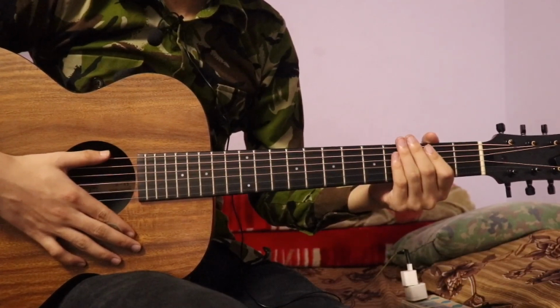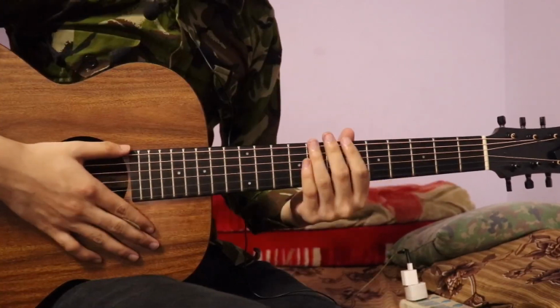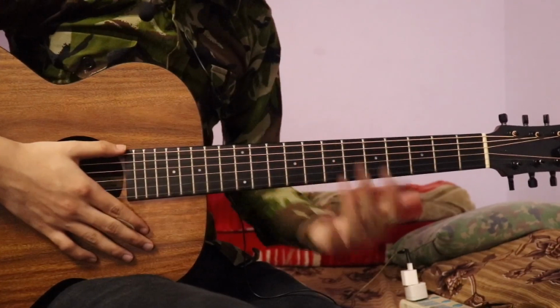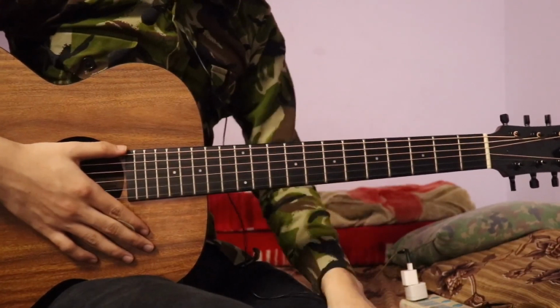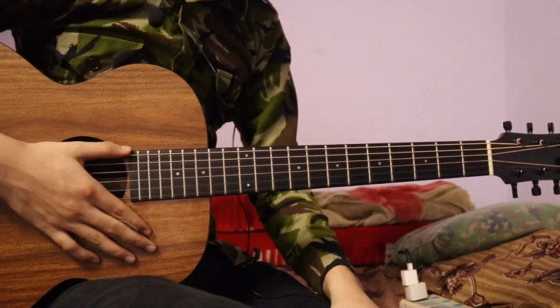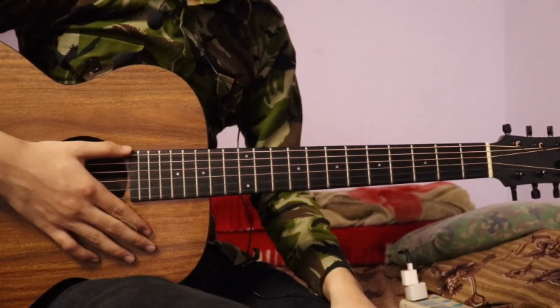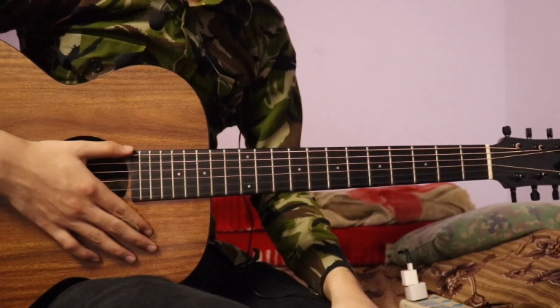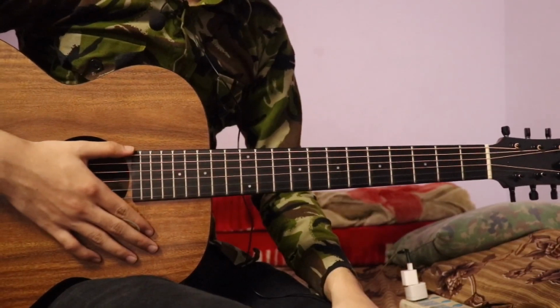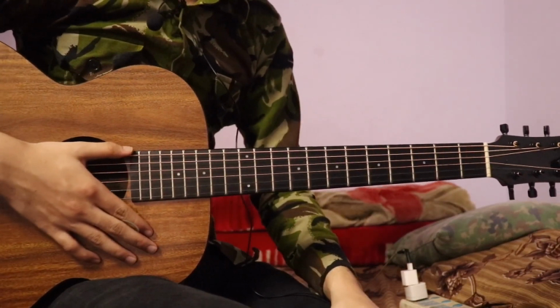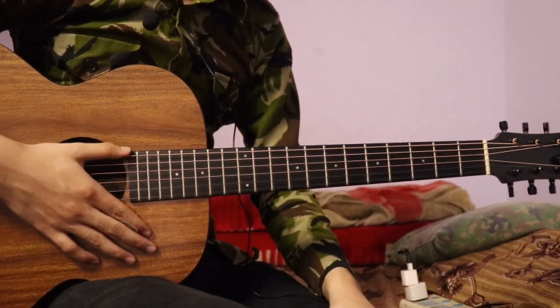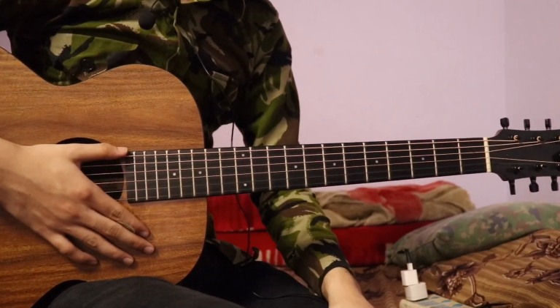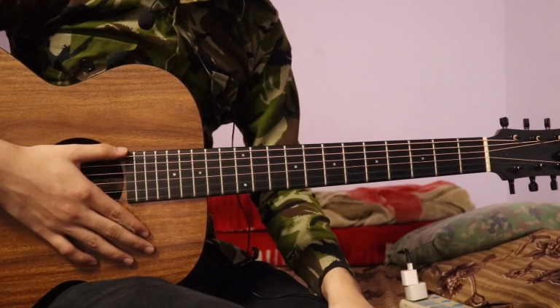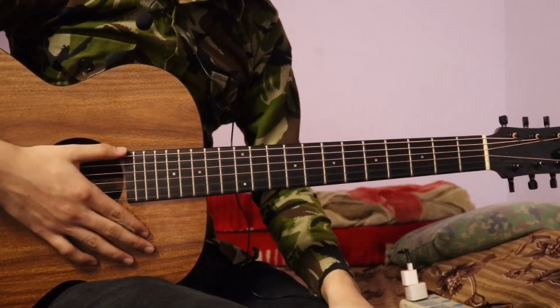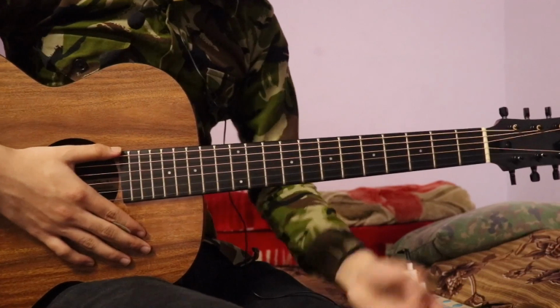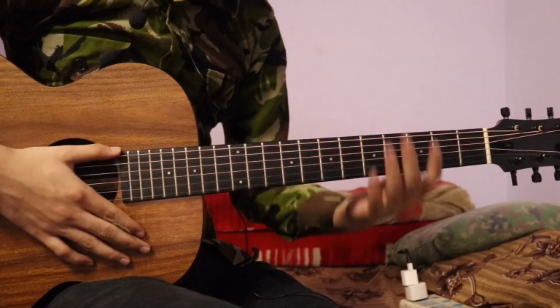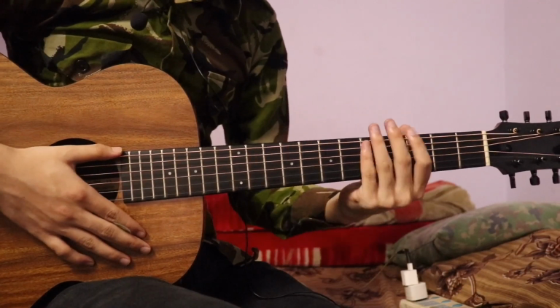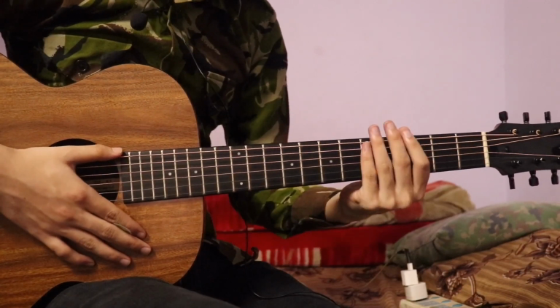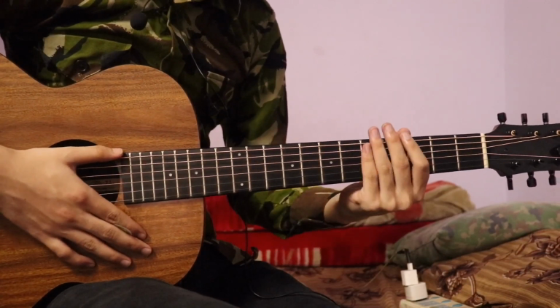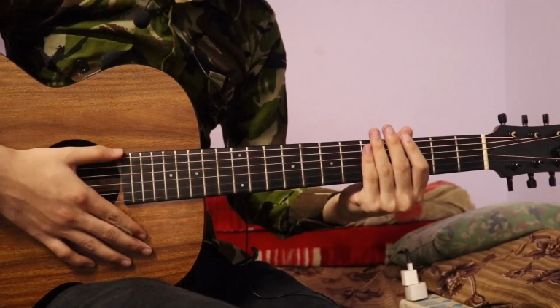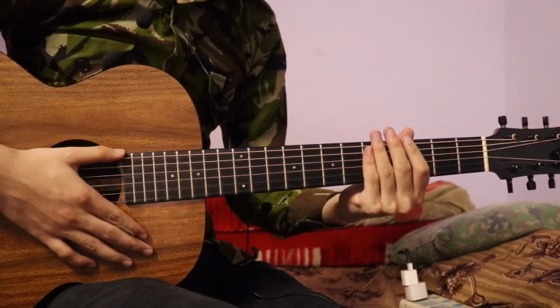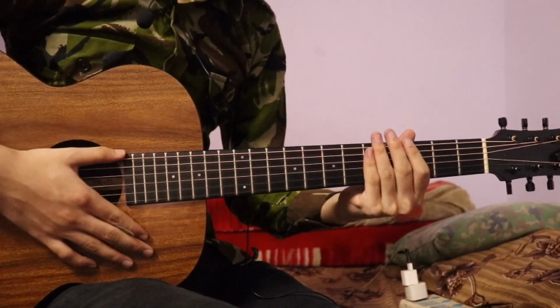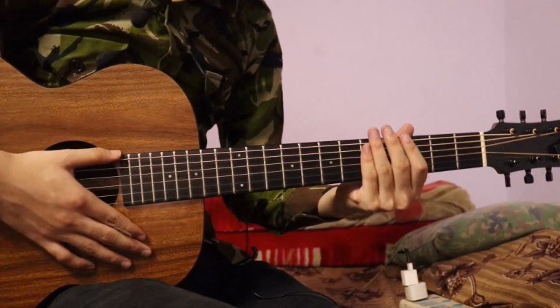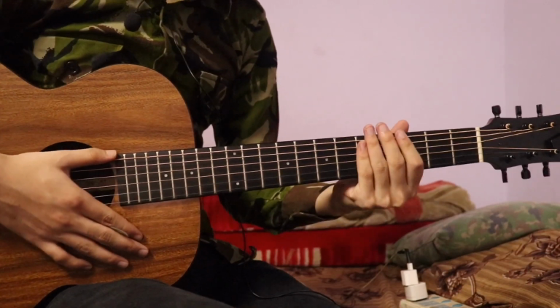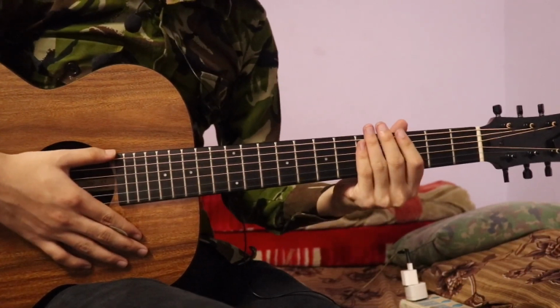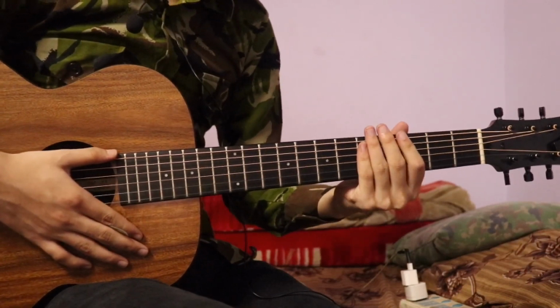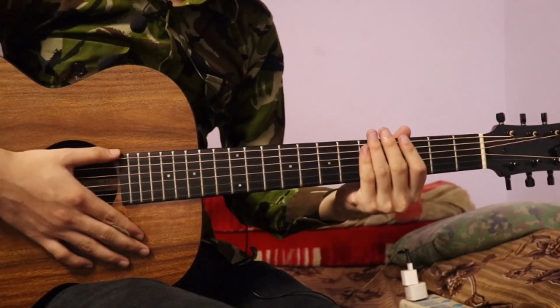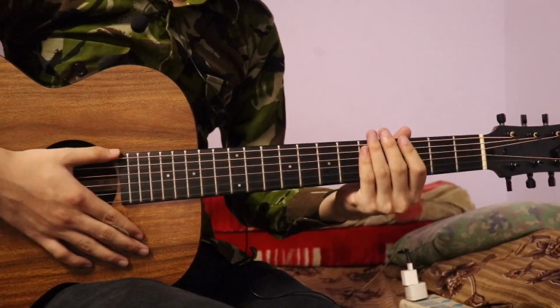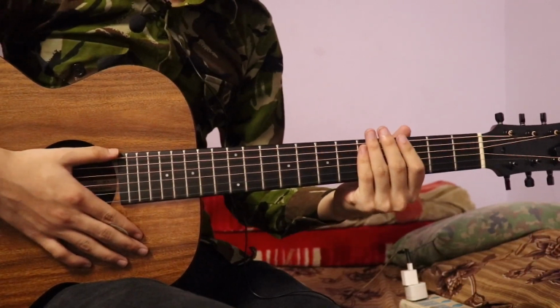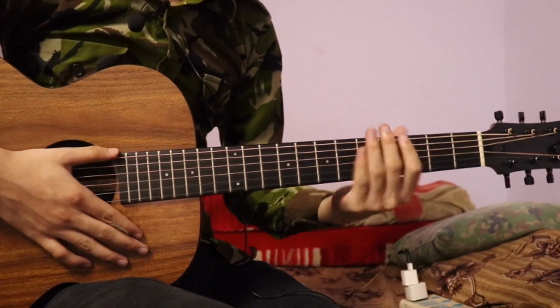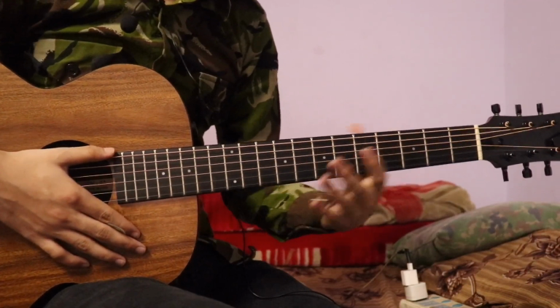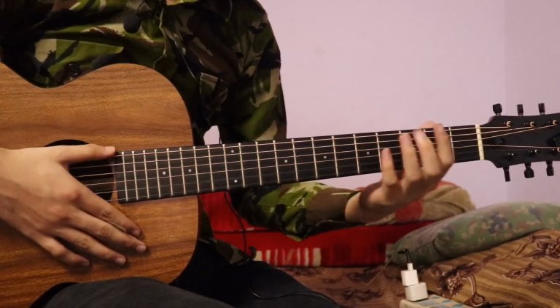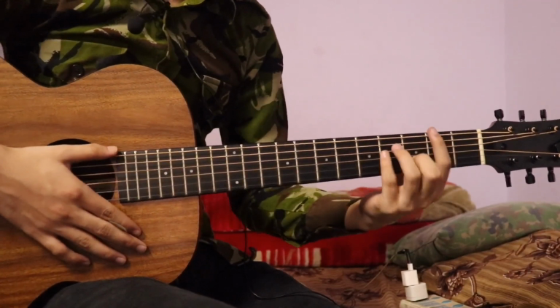I am going to give you a cover version of this lesson. In that version, I am going to play the guitar half-scale down-tune.